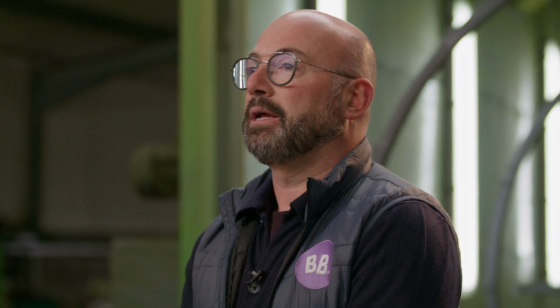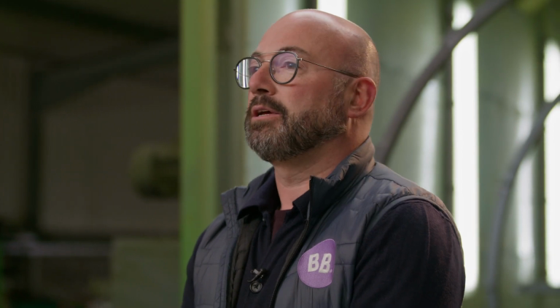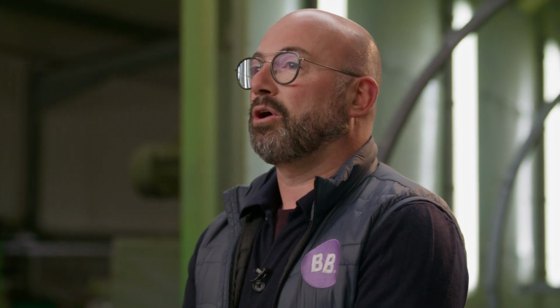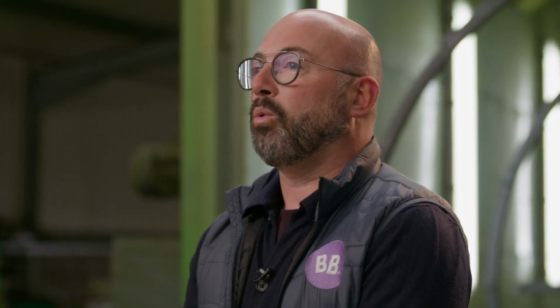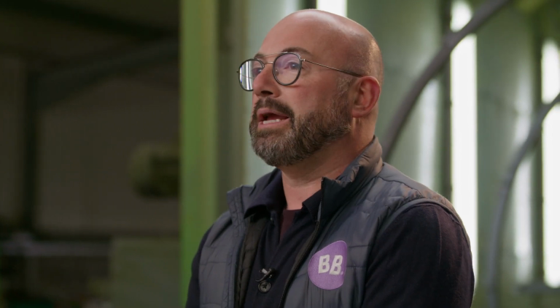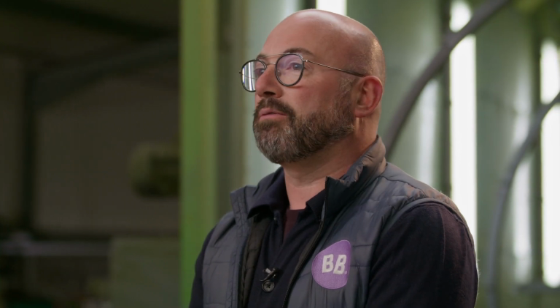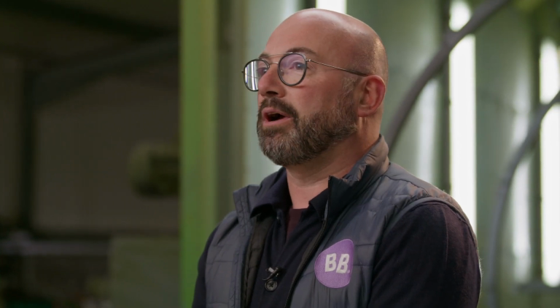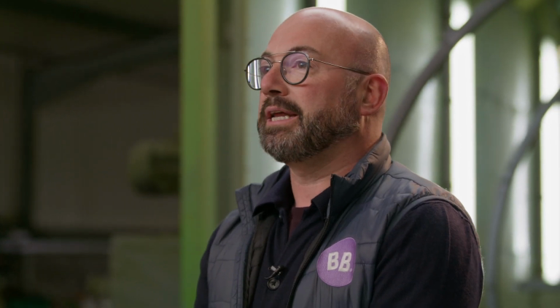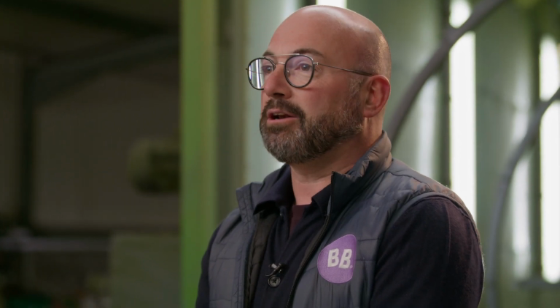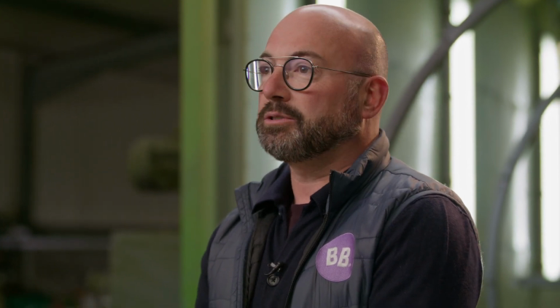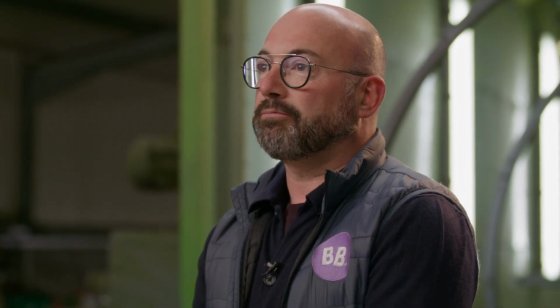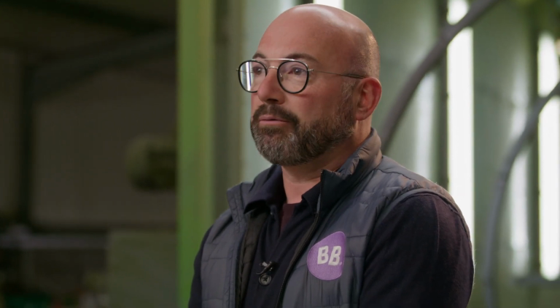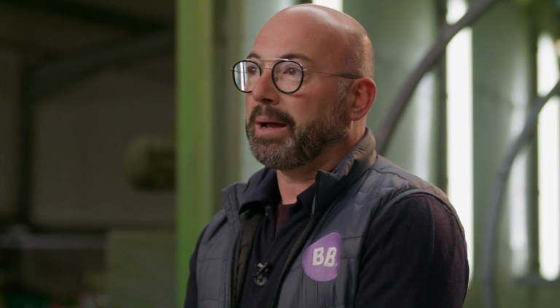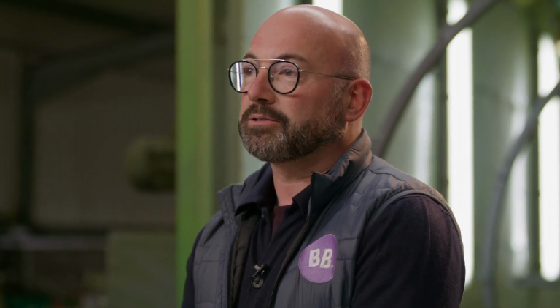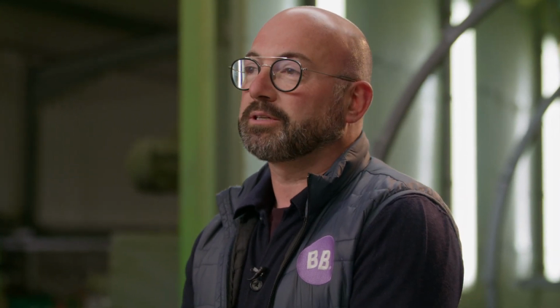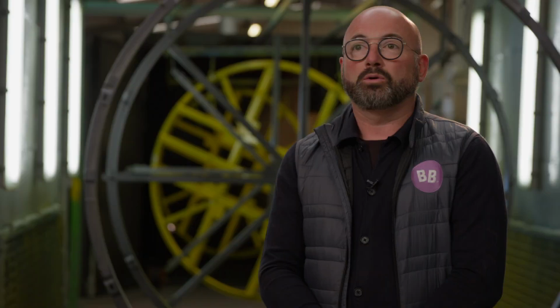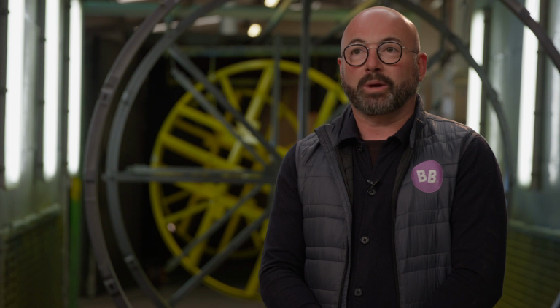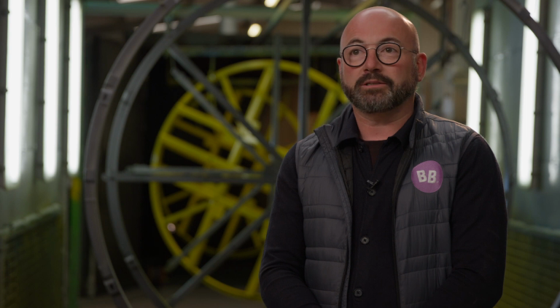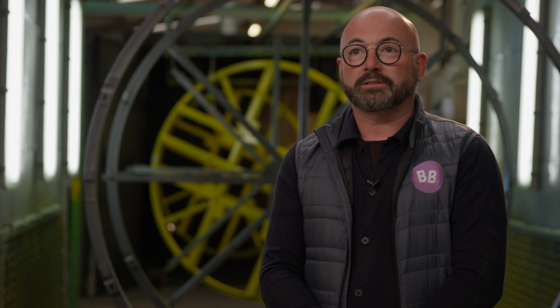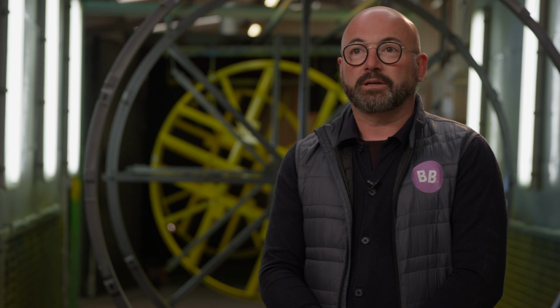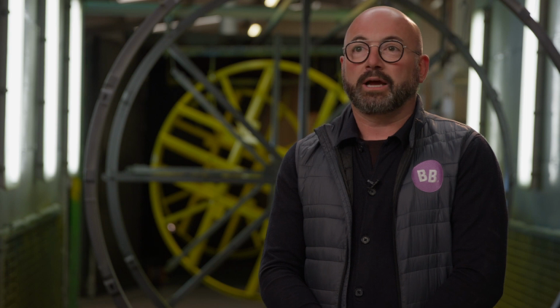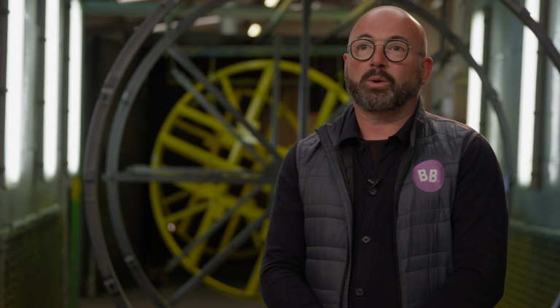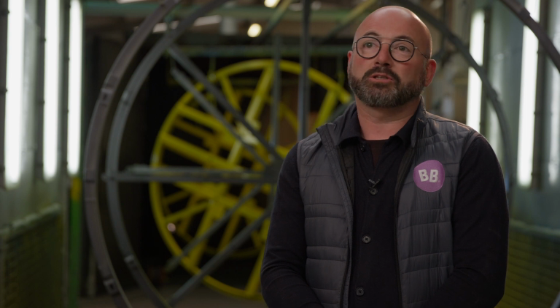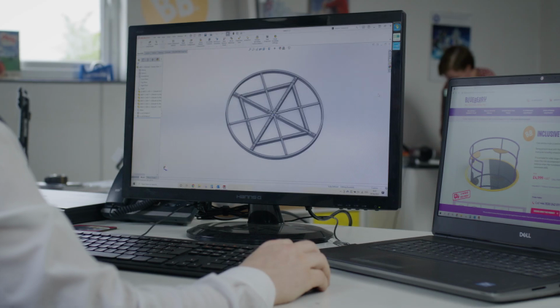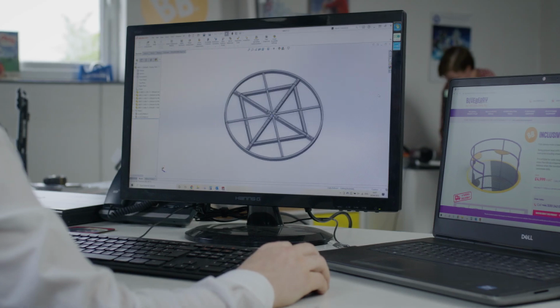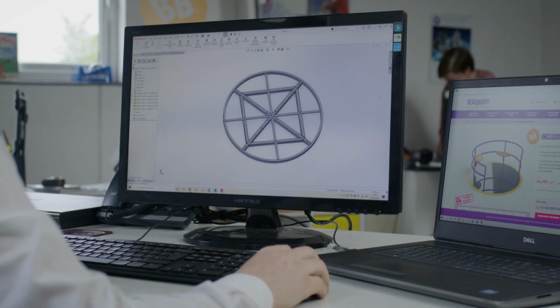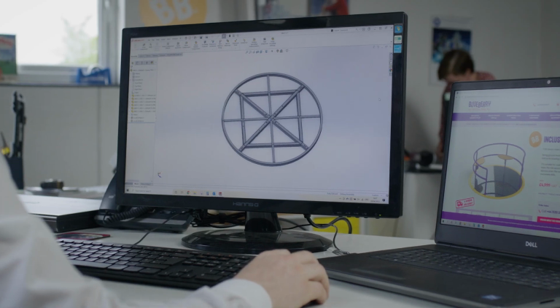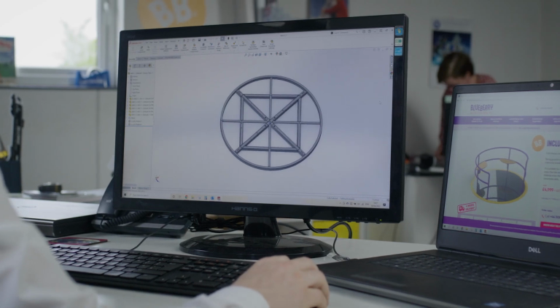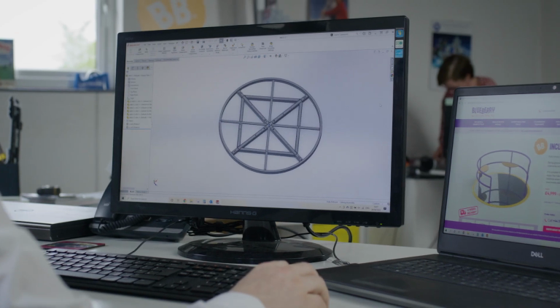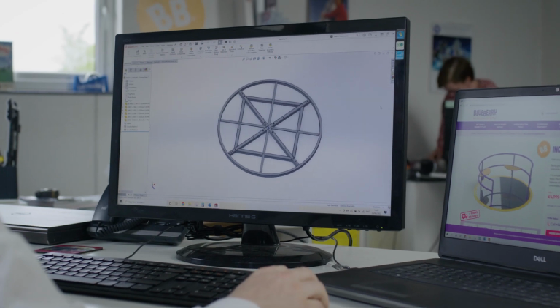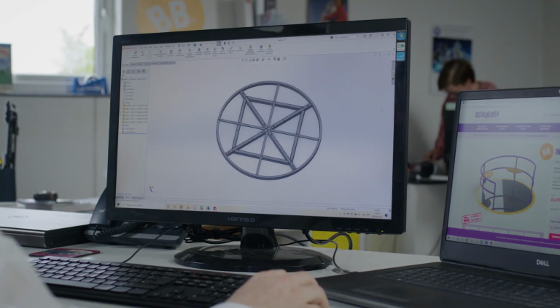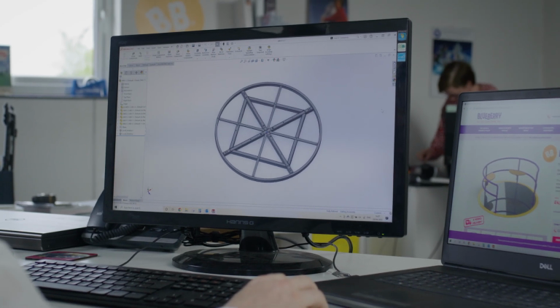So we provide inclusive roundabouts, swings, as well as multi-use games areas and goals.